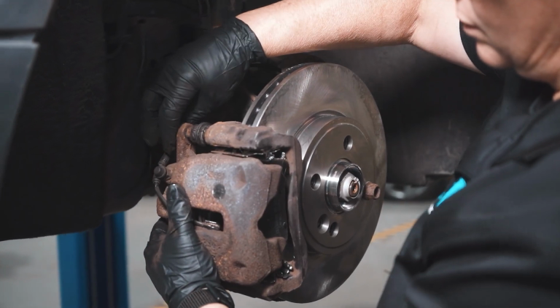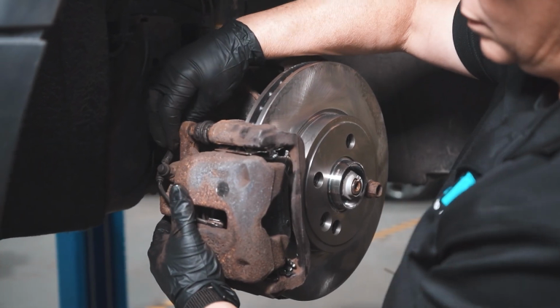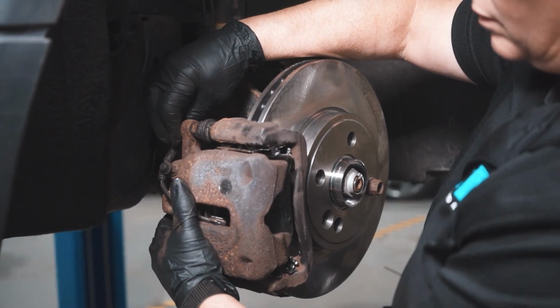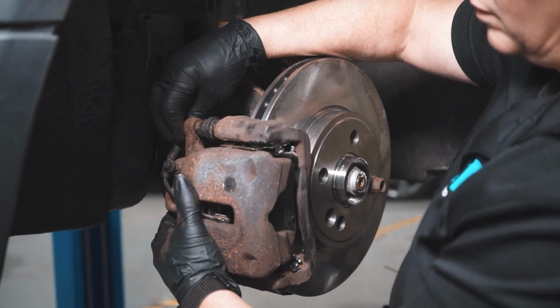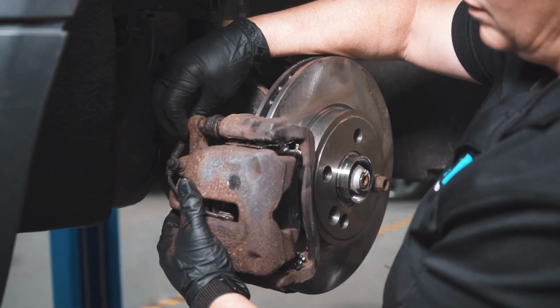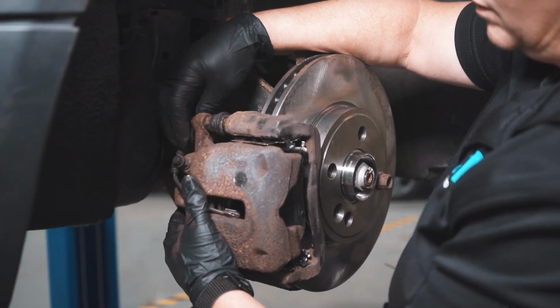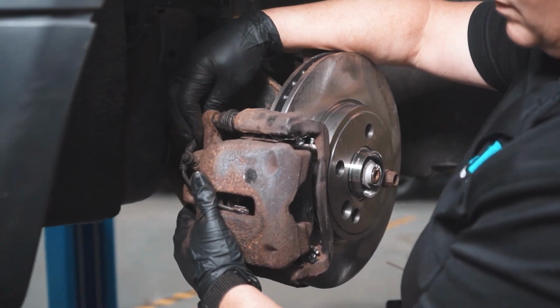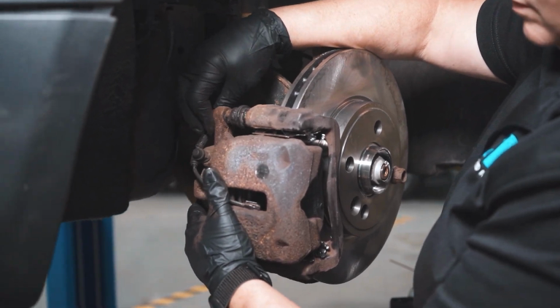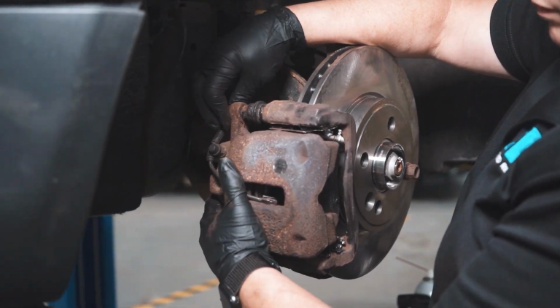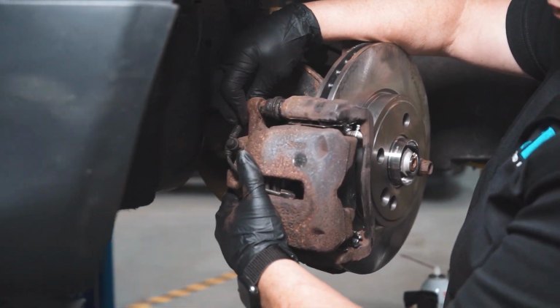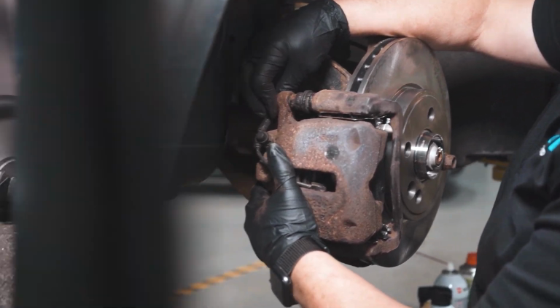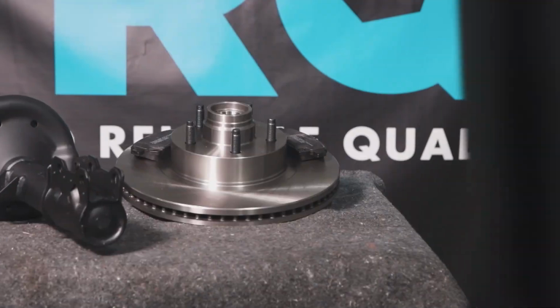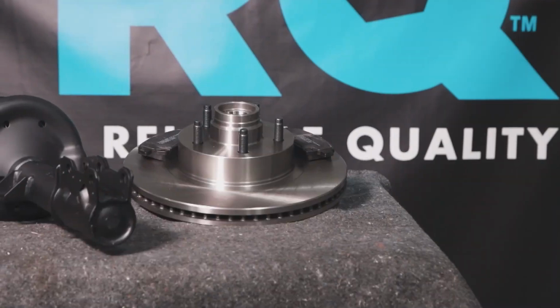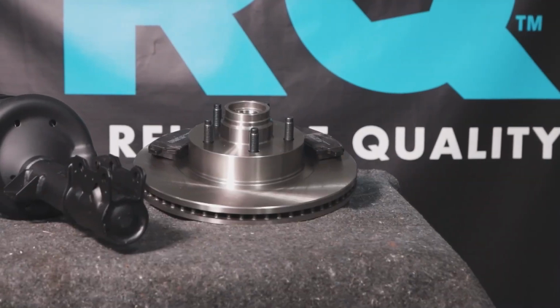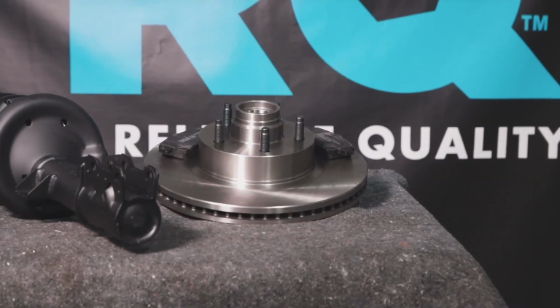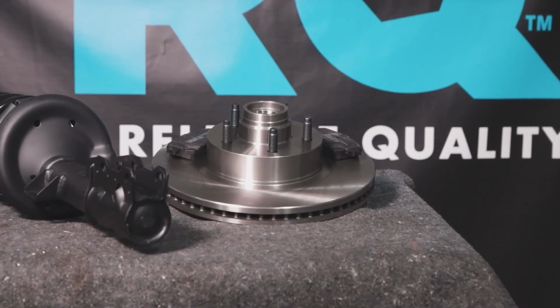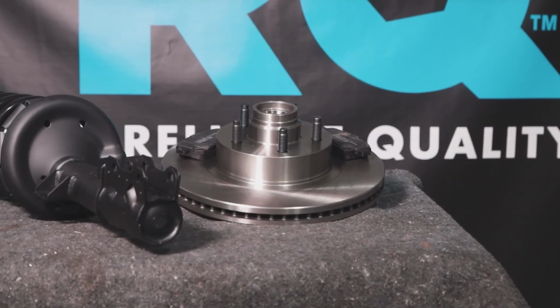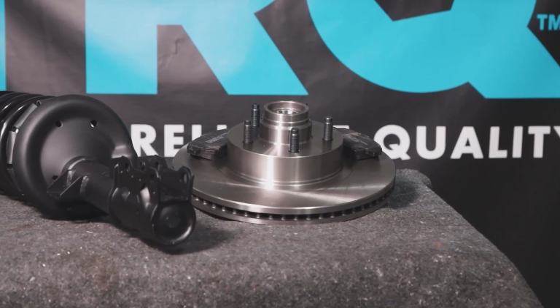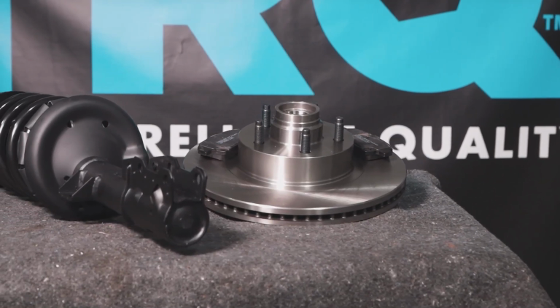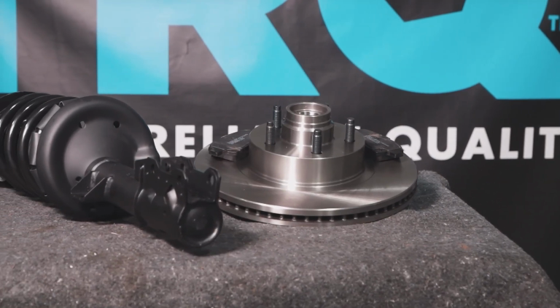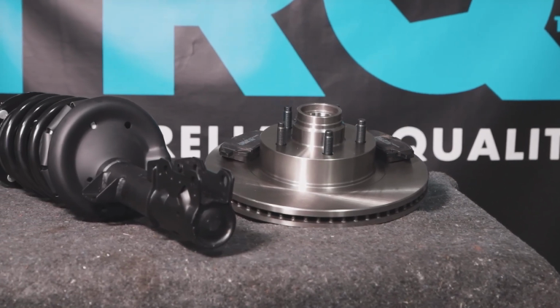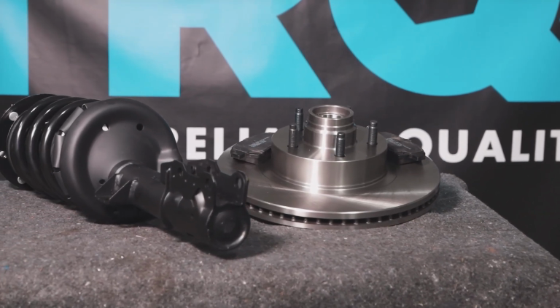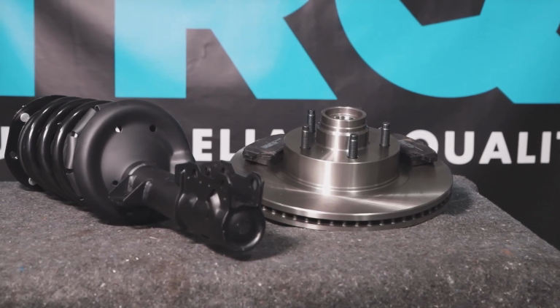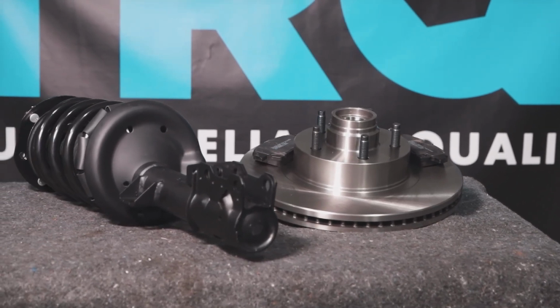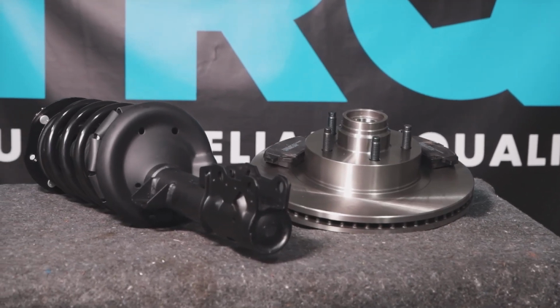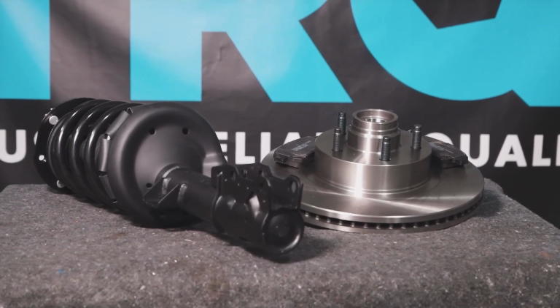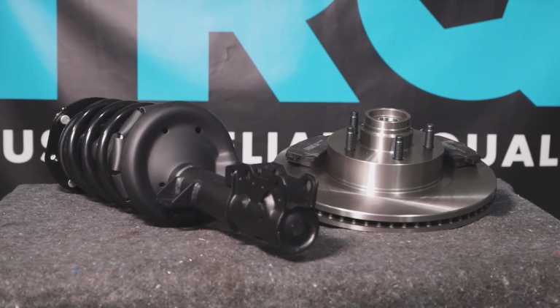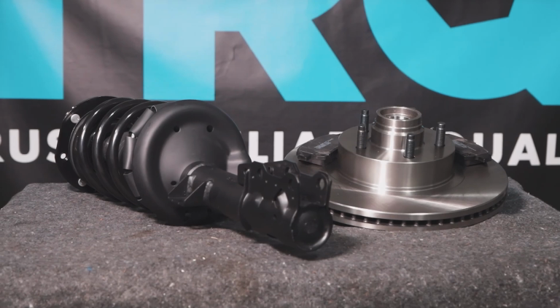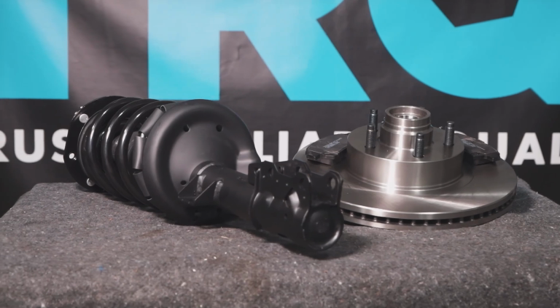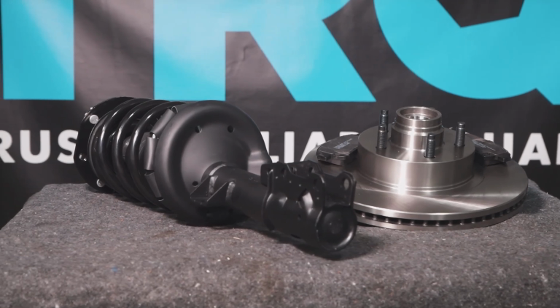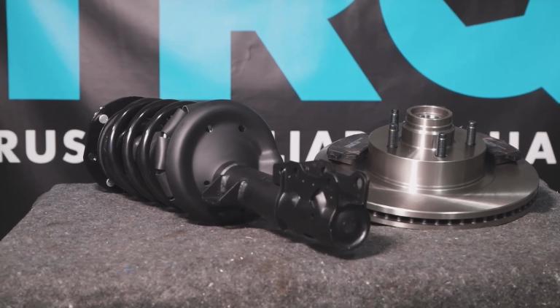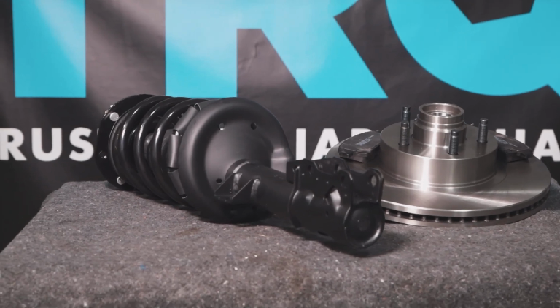Market auto parts that are engineered with peace of mind. Thanks for using and viewing with TRQ.